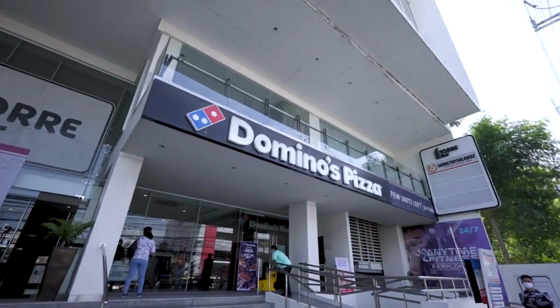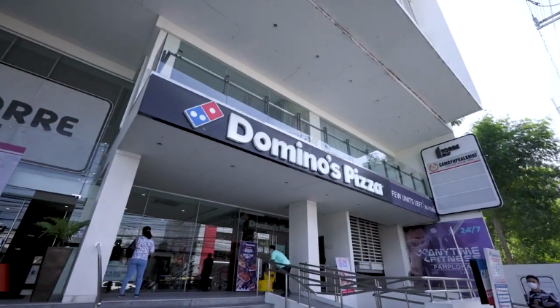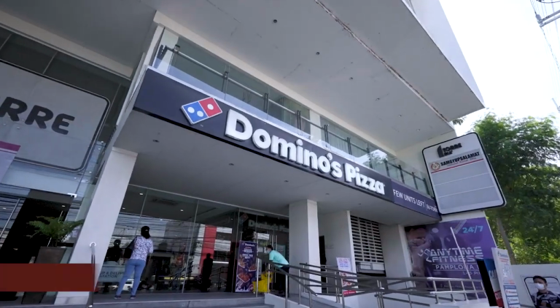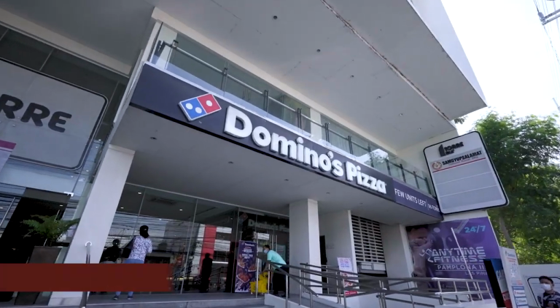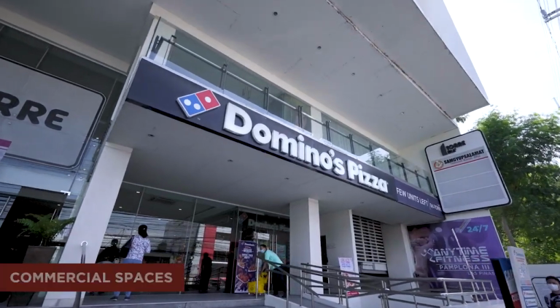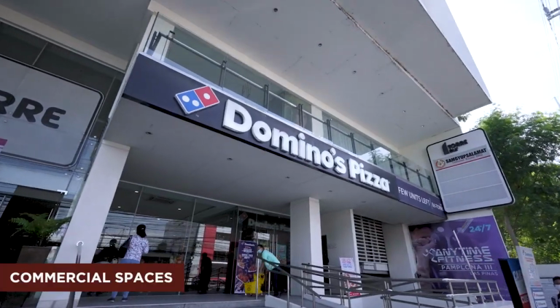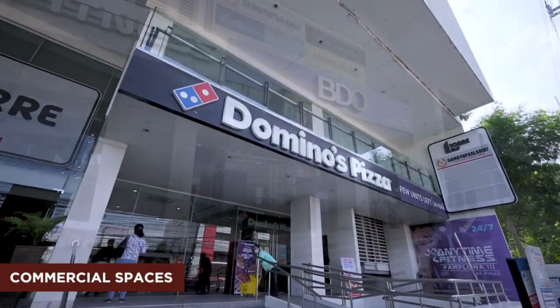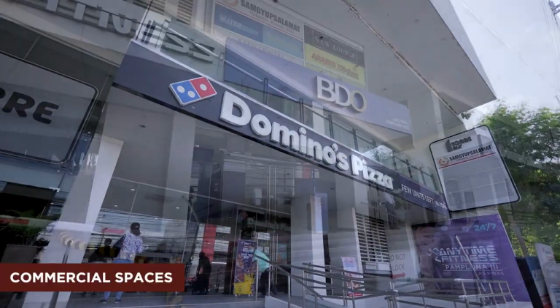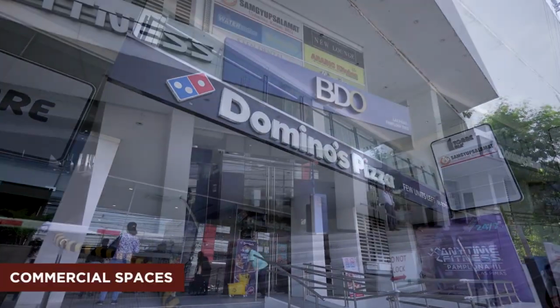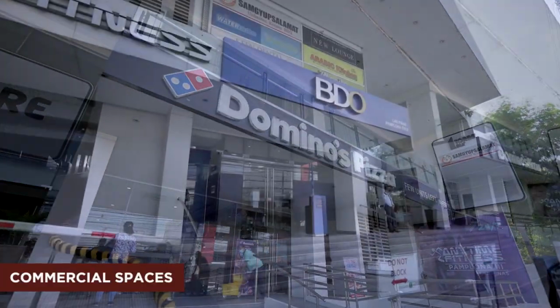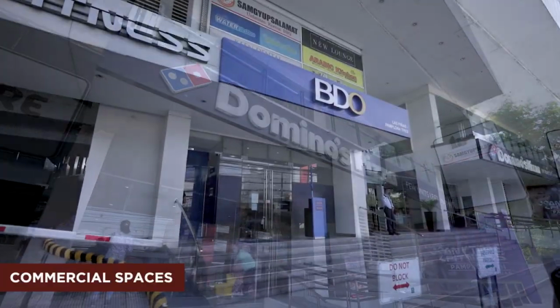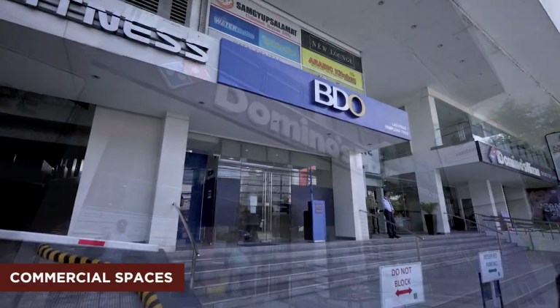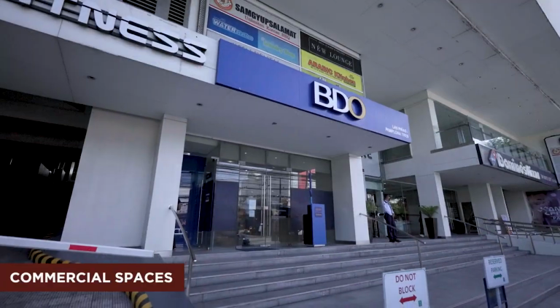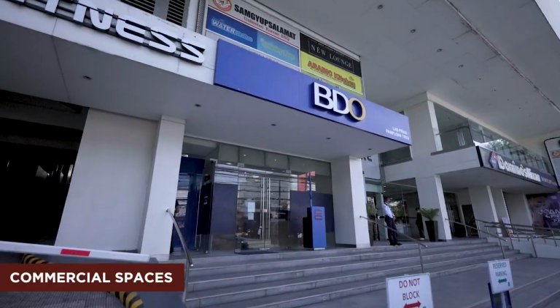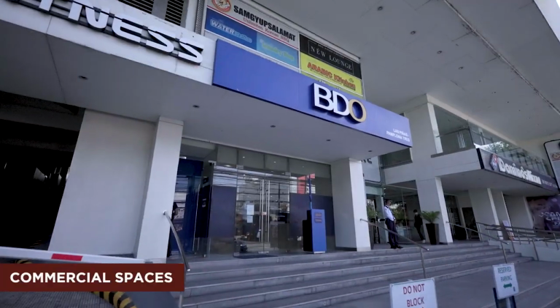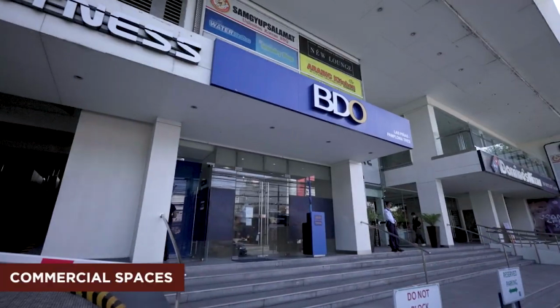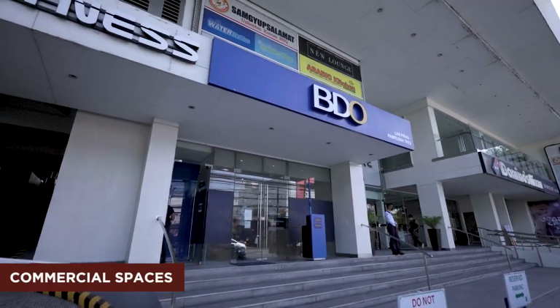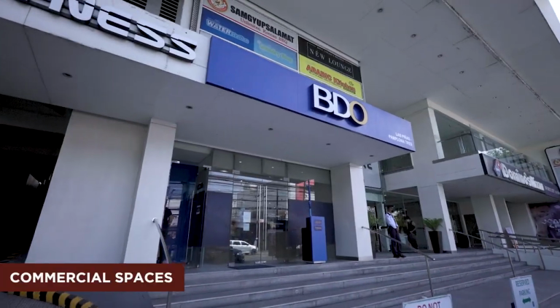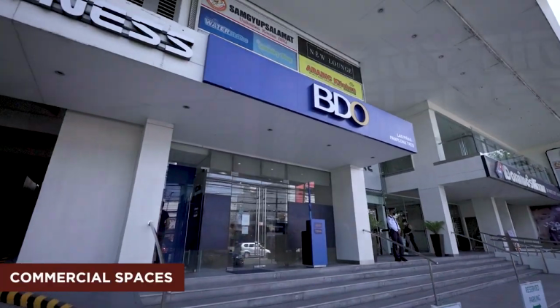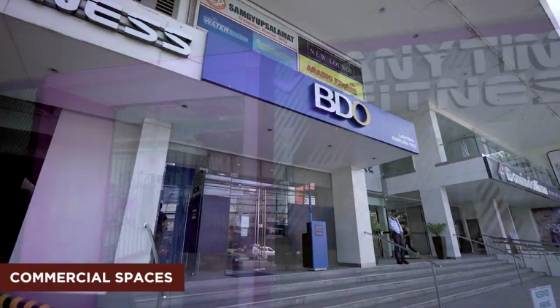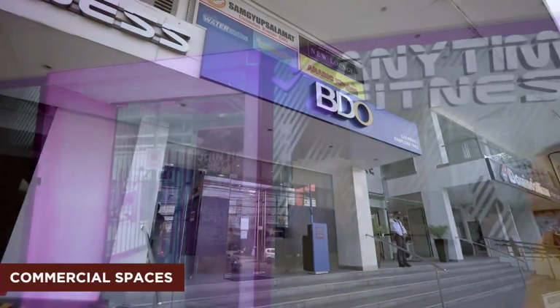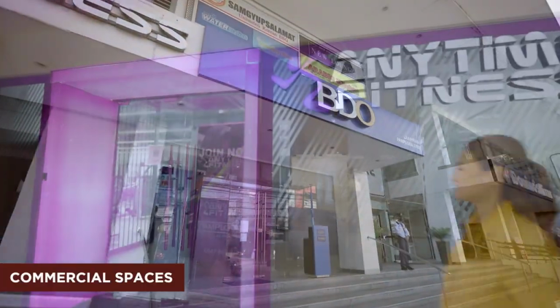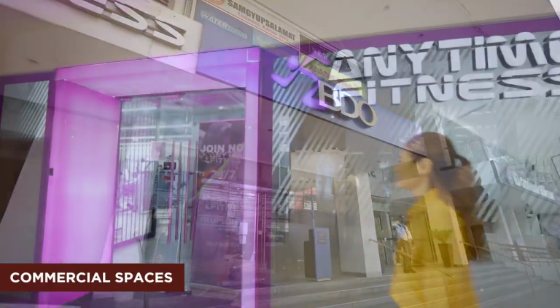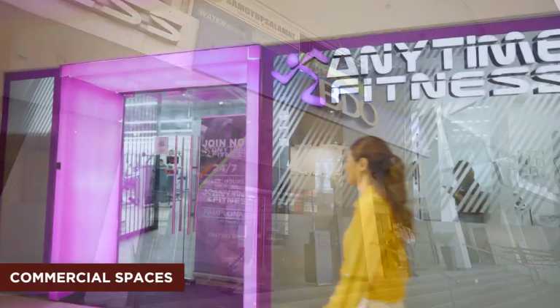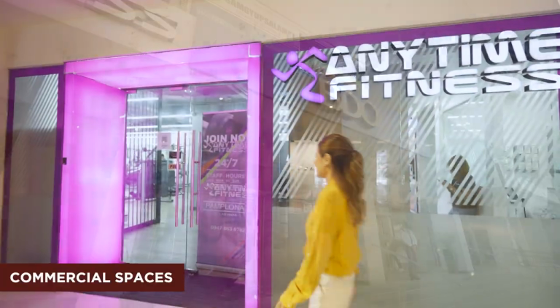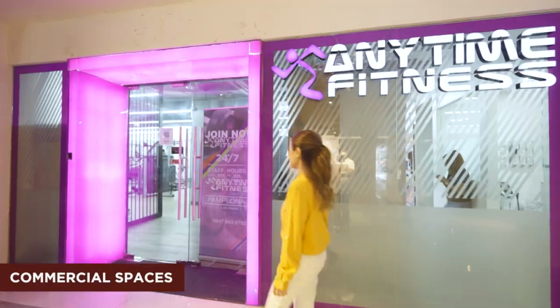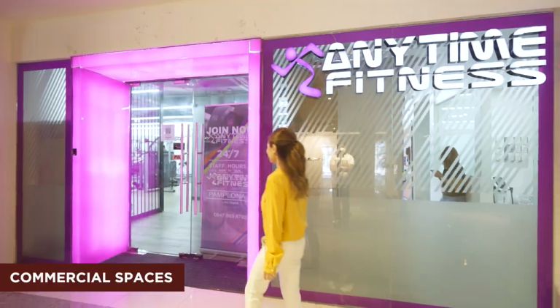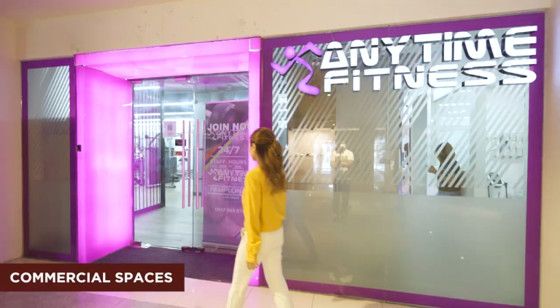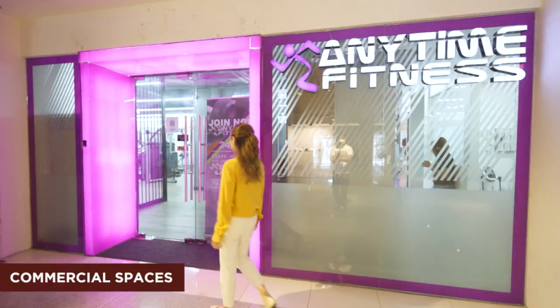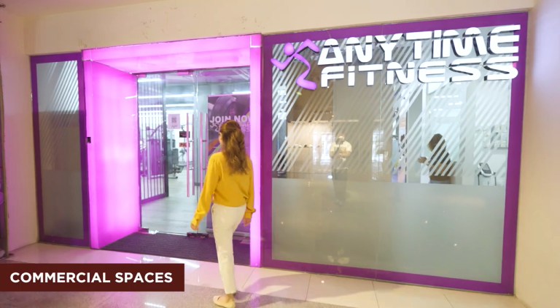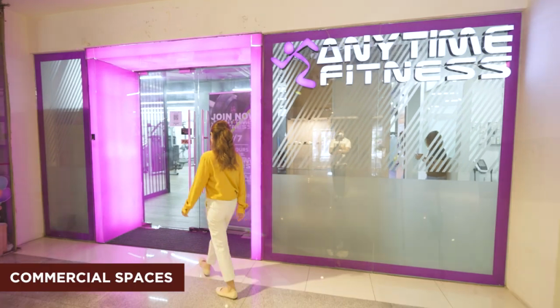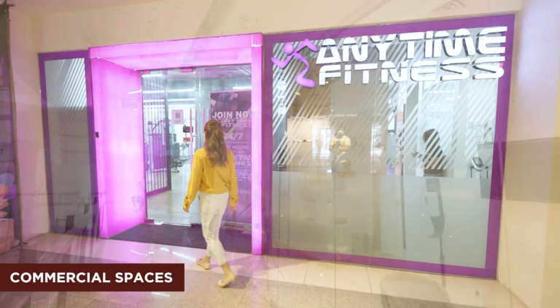Looking for a quick bite or home supplies? Head down to the shops on the ground floor for your everyday needs.